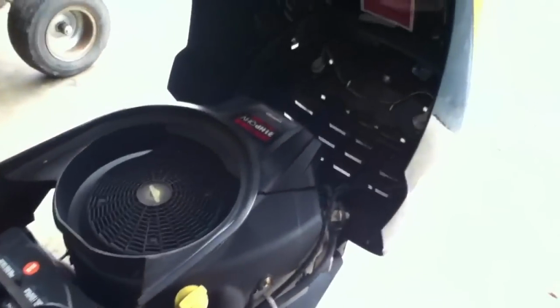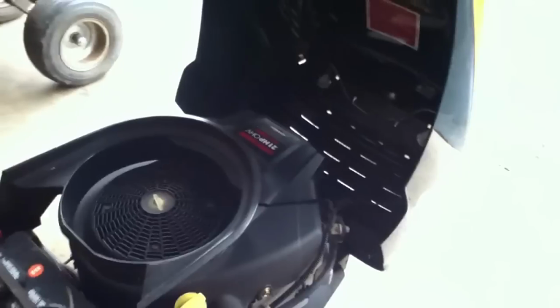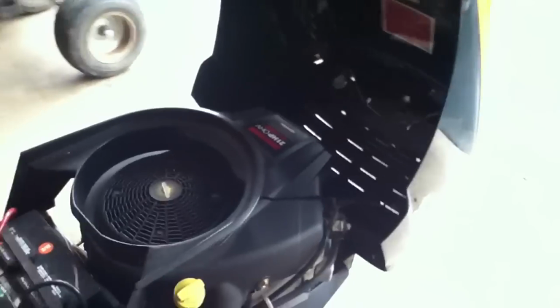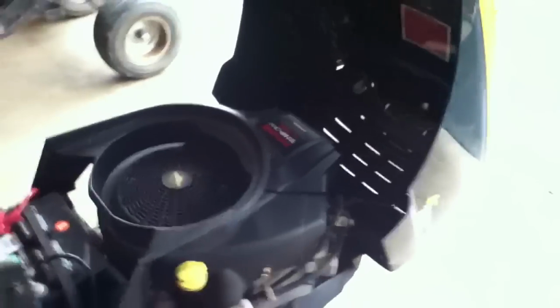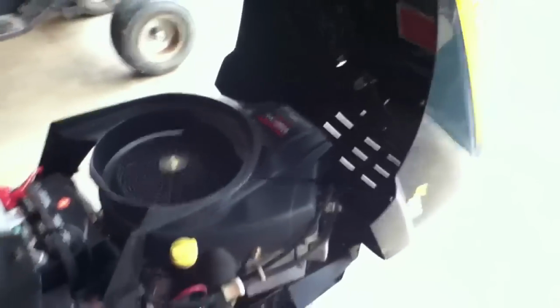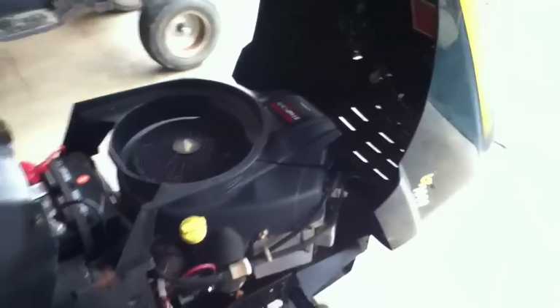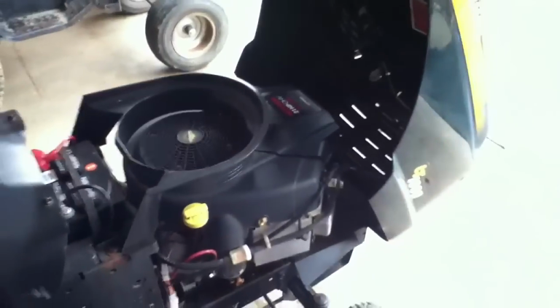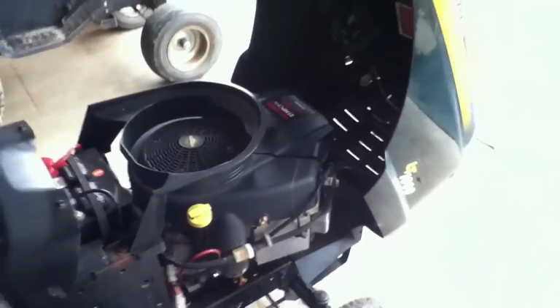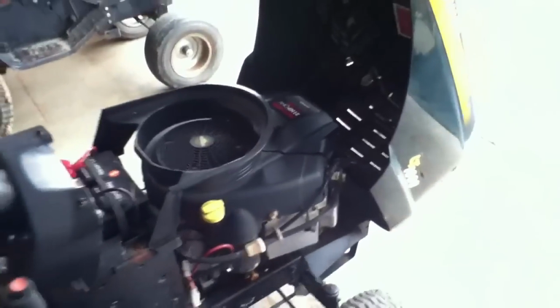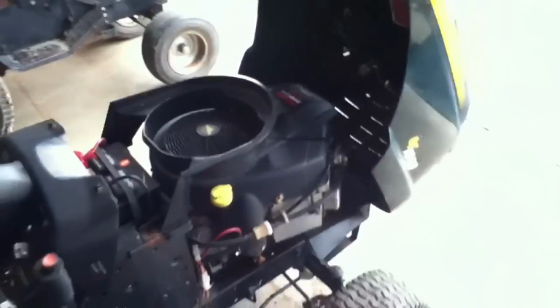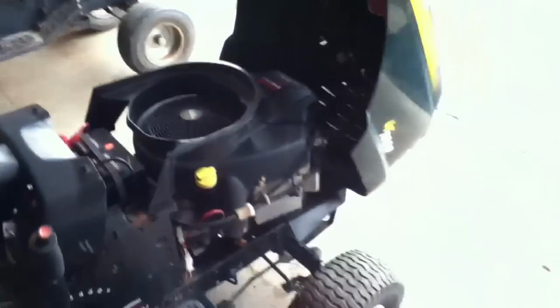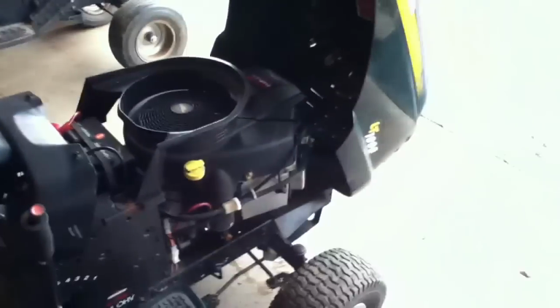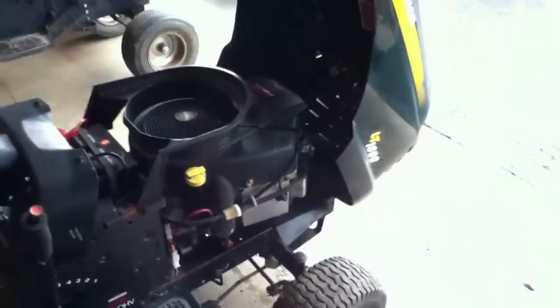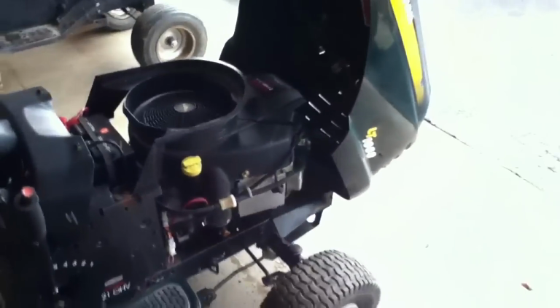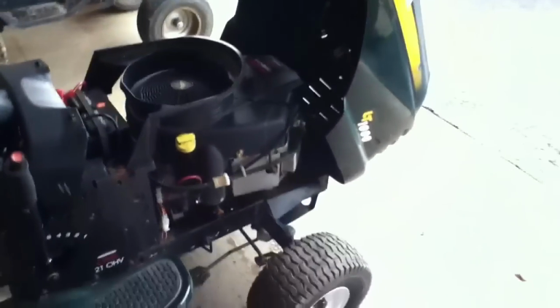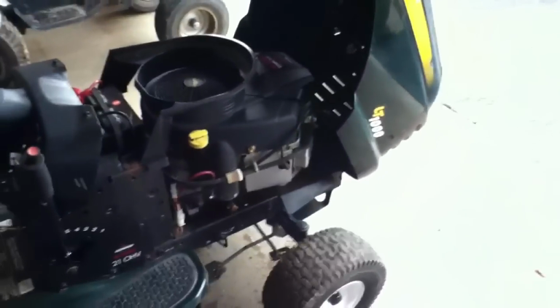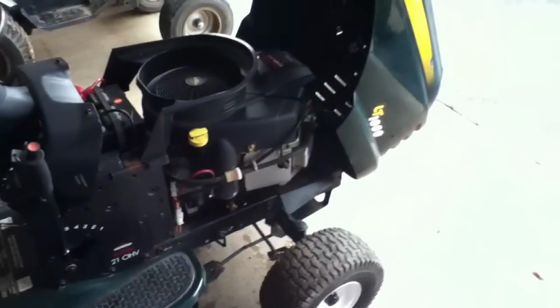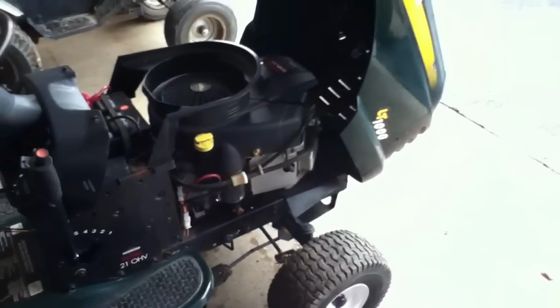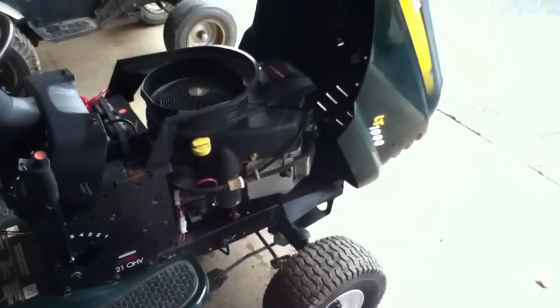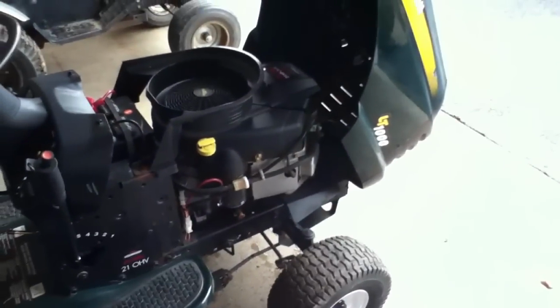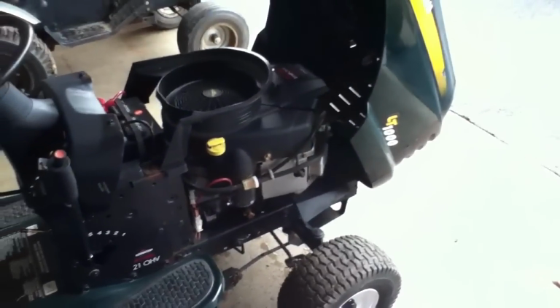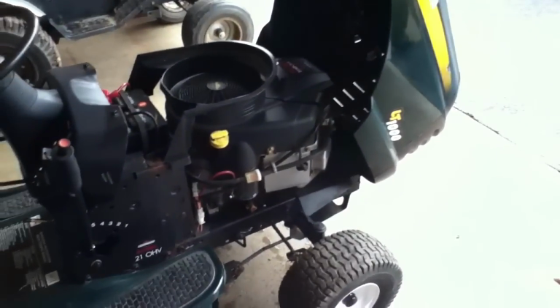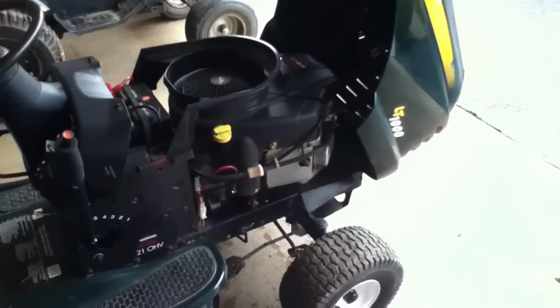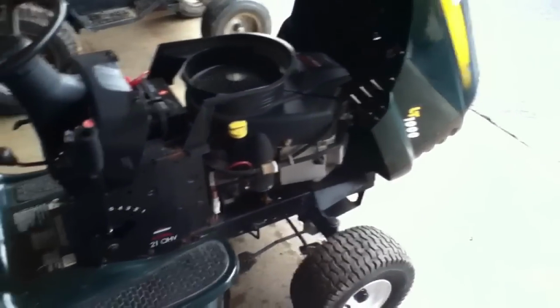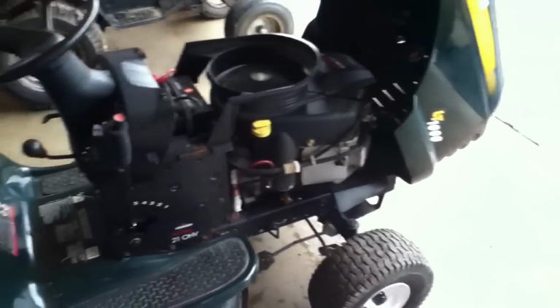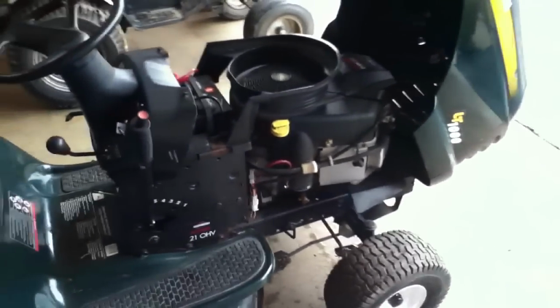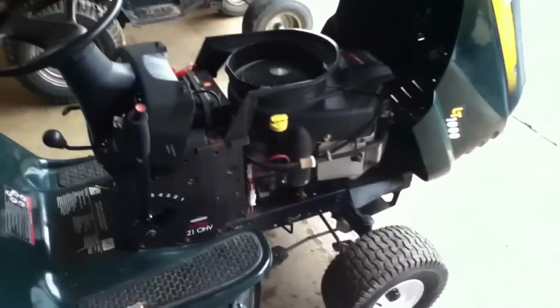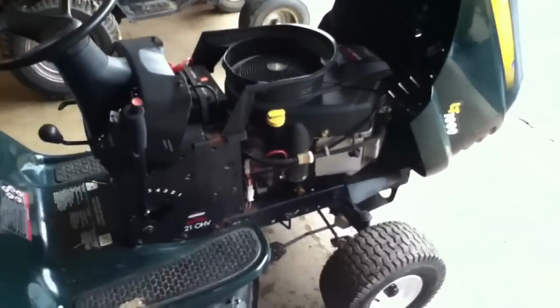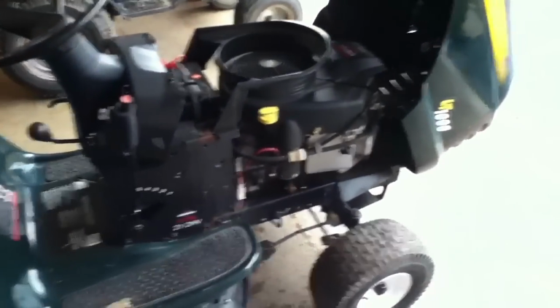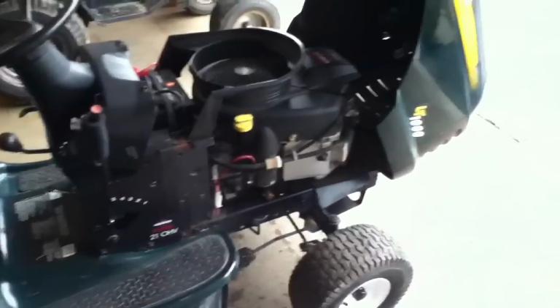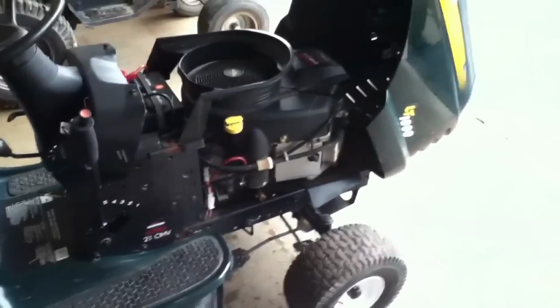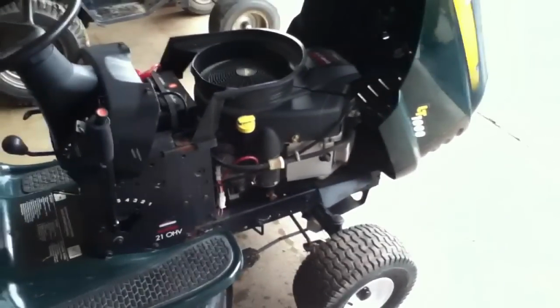There it is guys — first start since November, mid-November I believe, and I stuck it back under there.